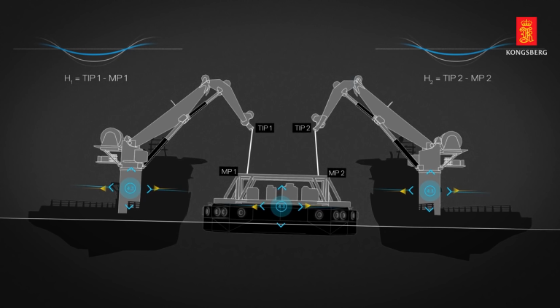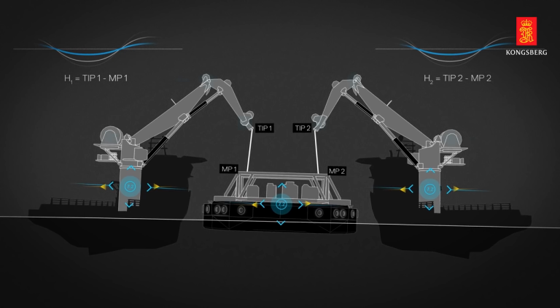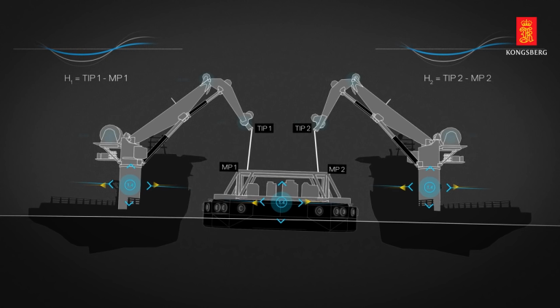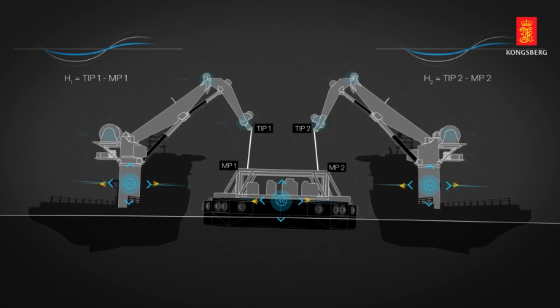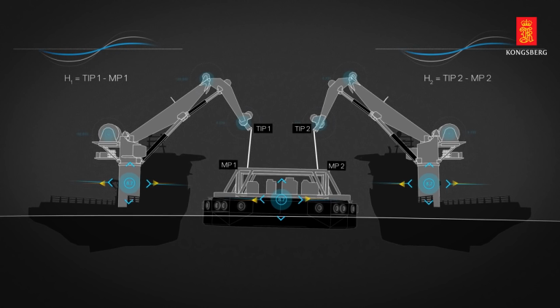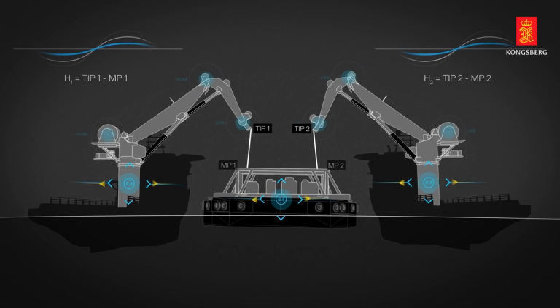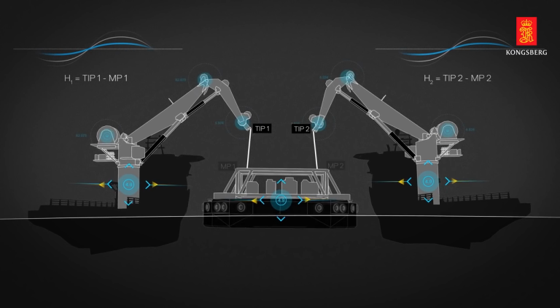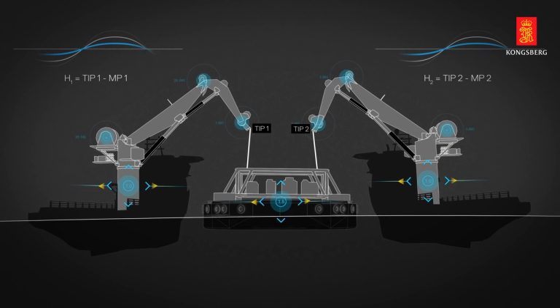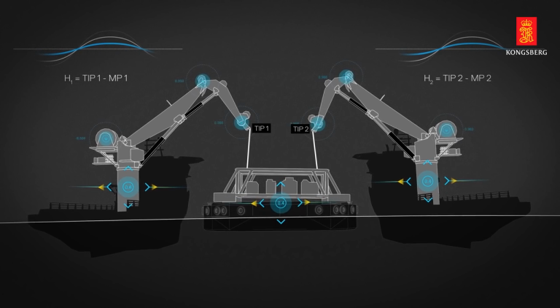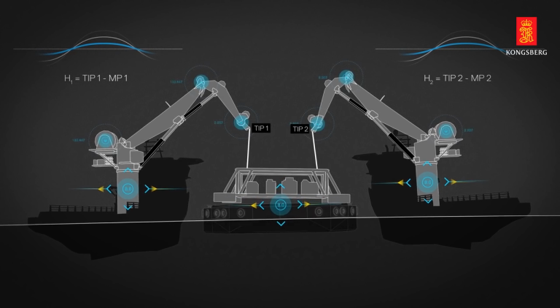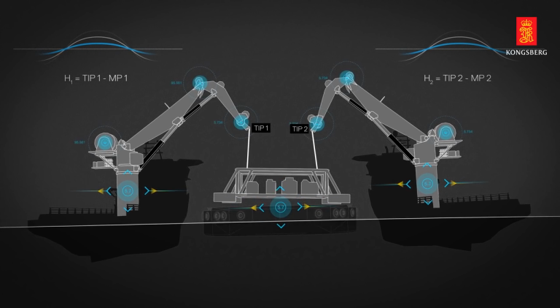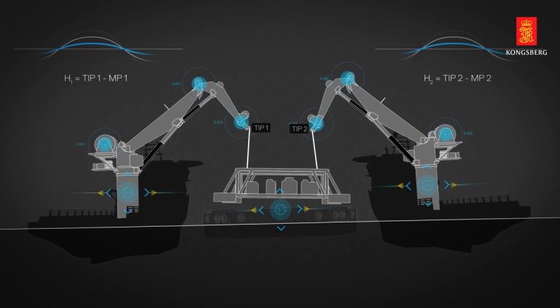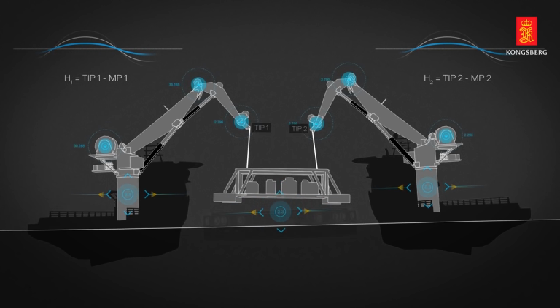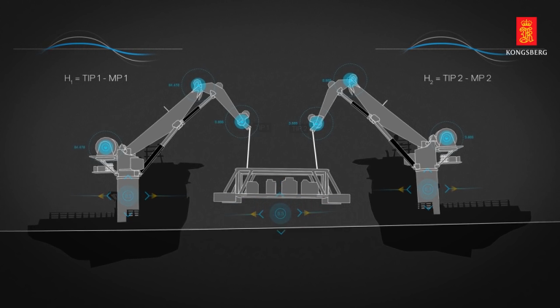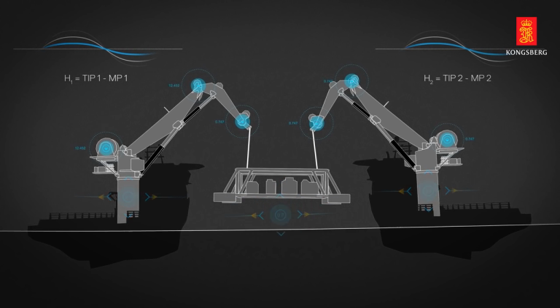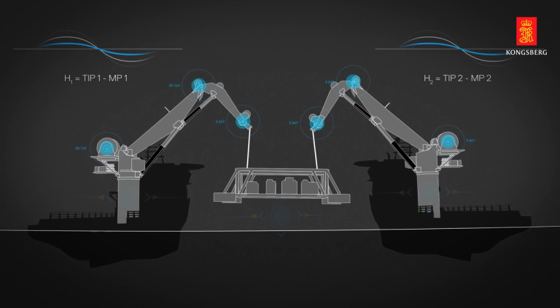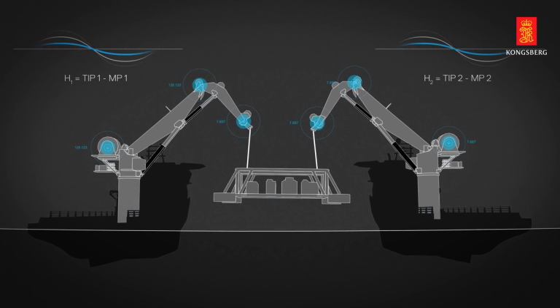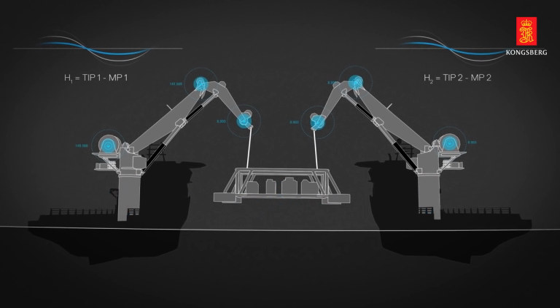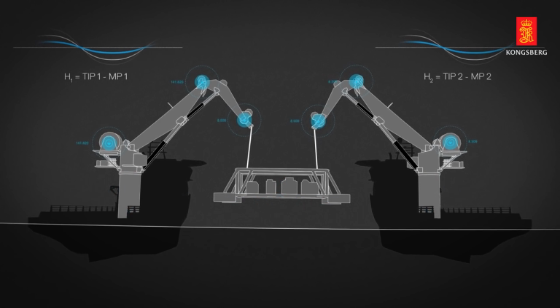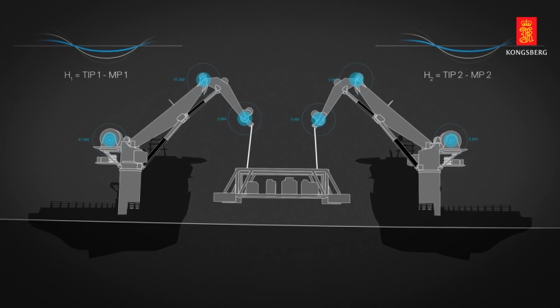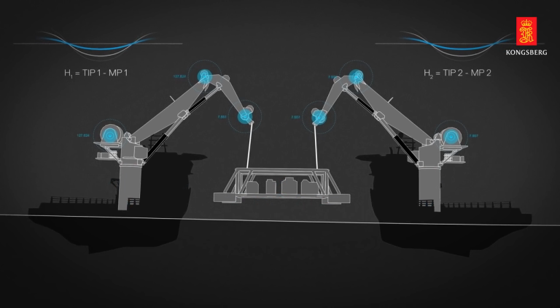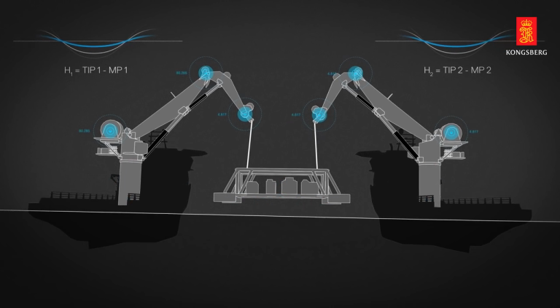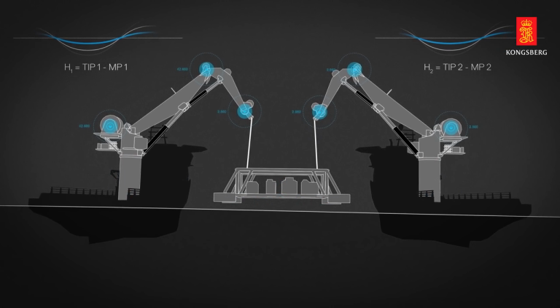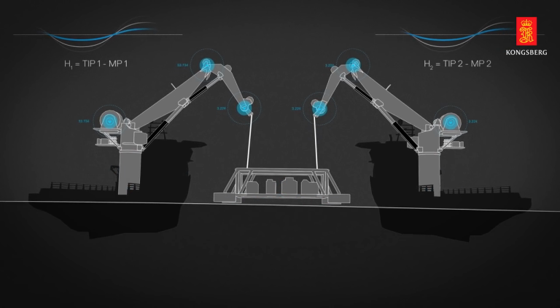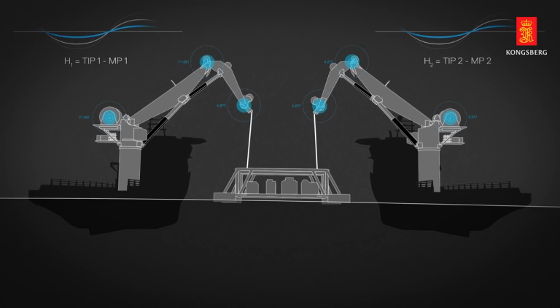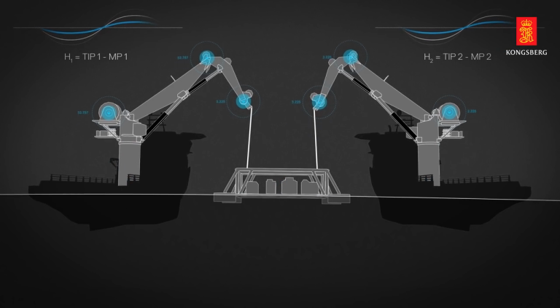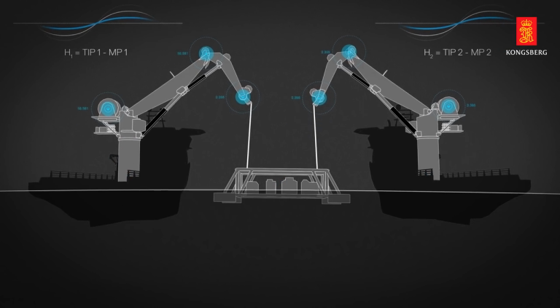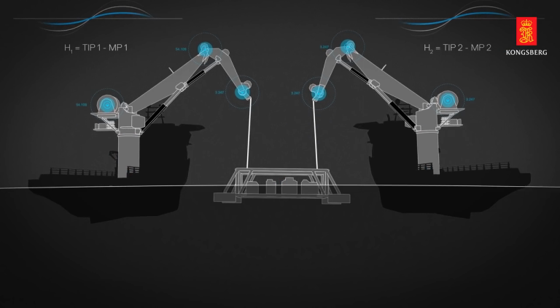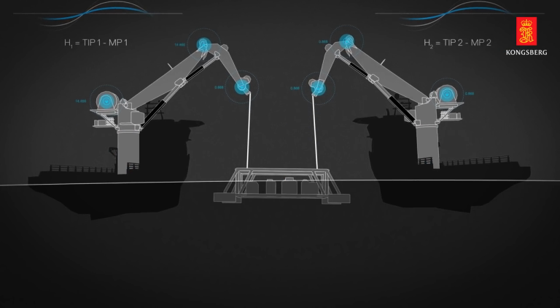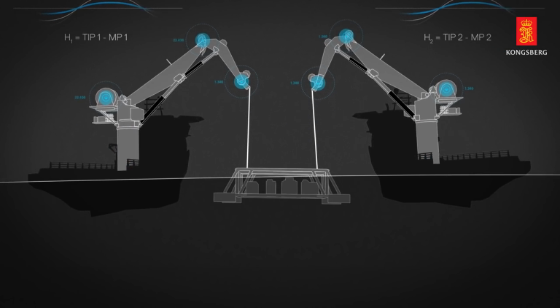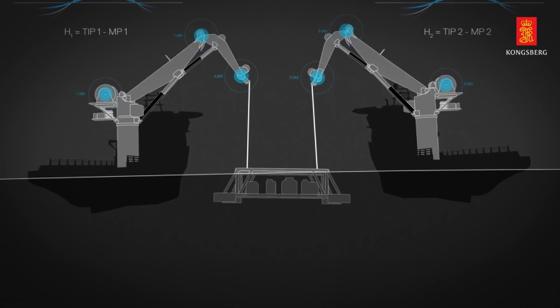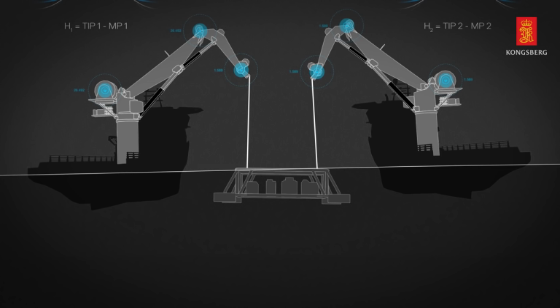And the payload can safely be submerged and lowered to its location on the sea floor.